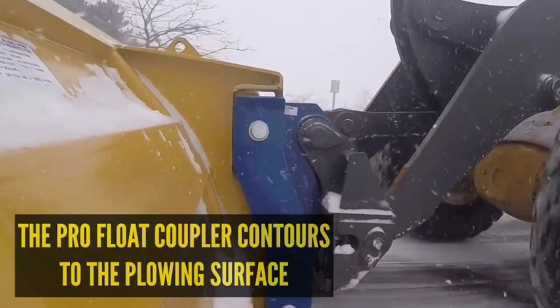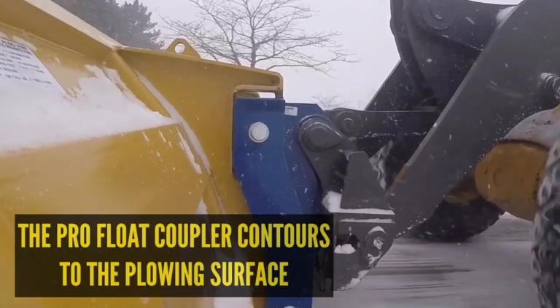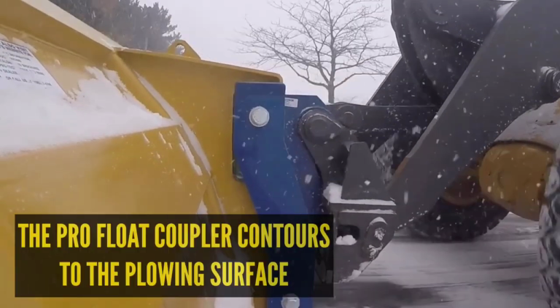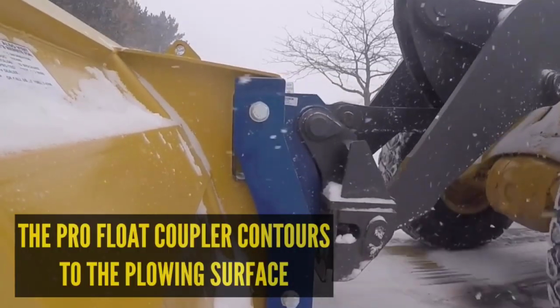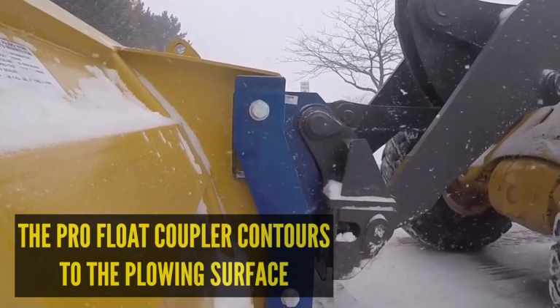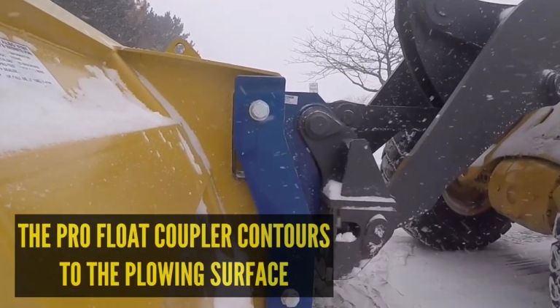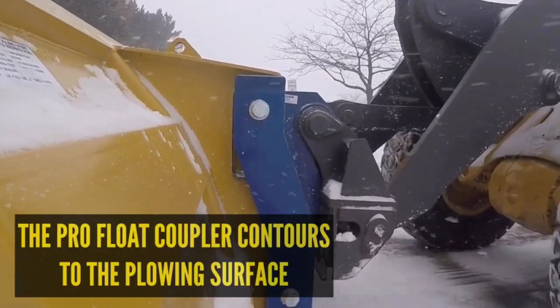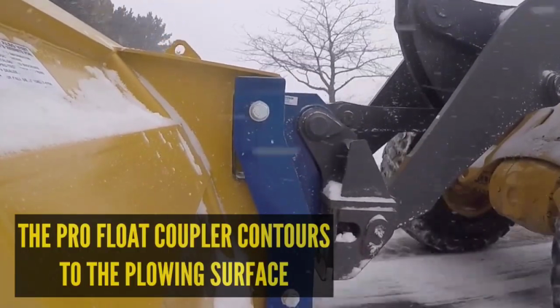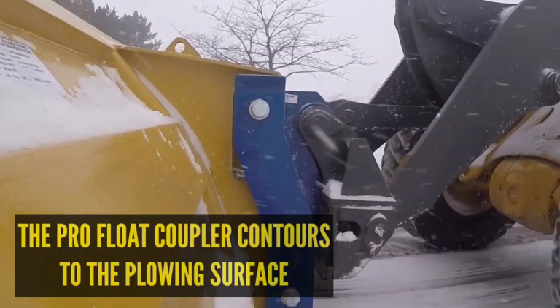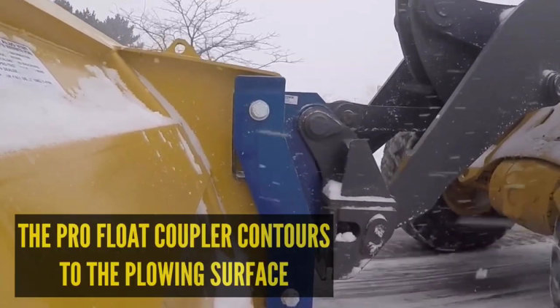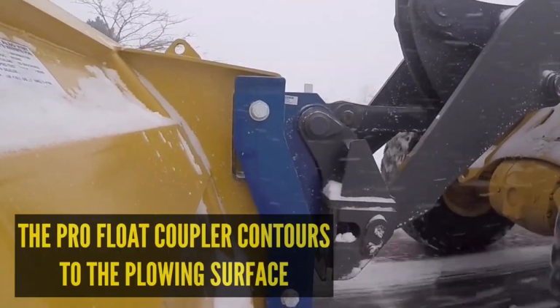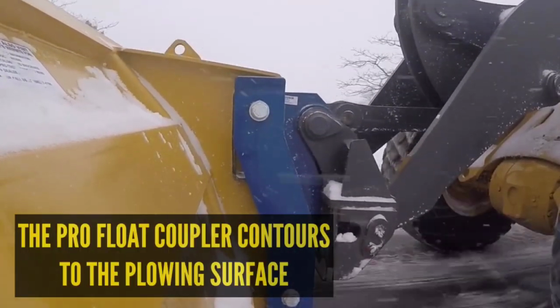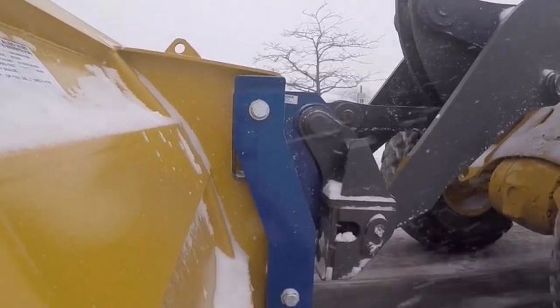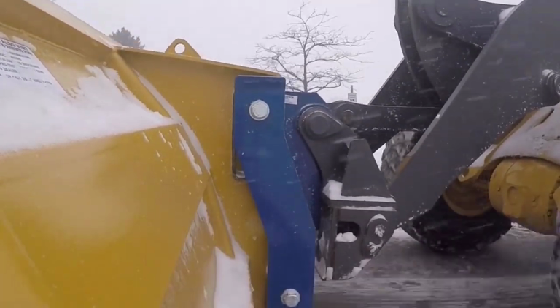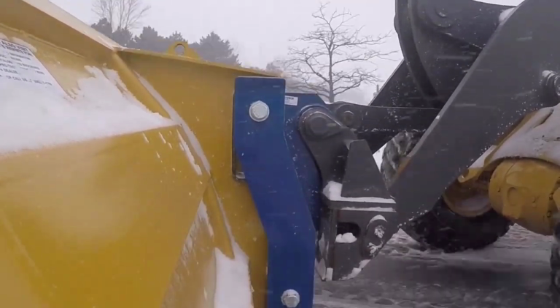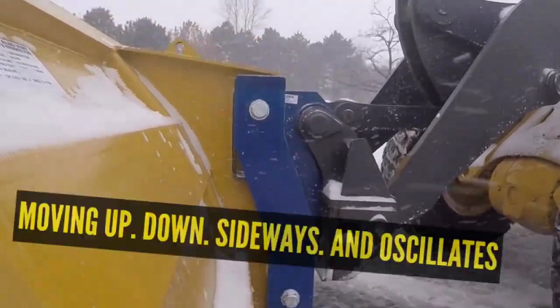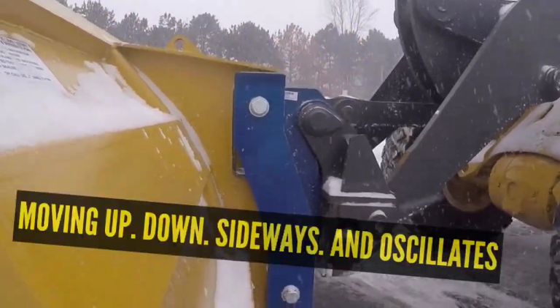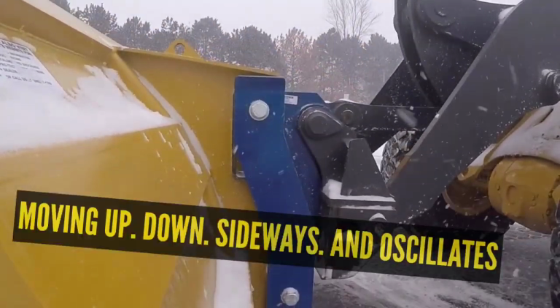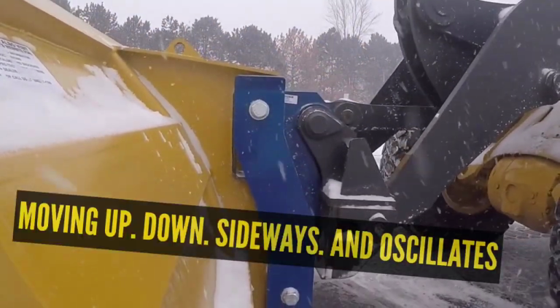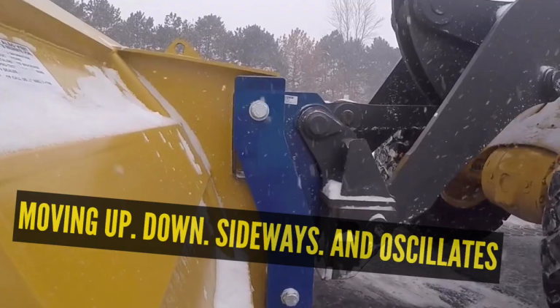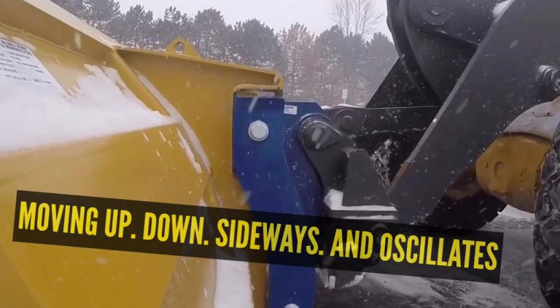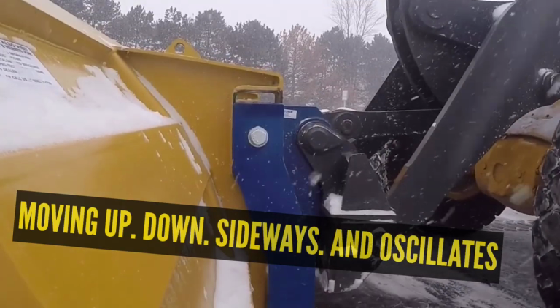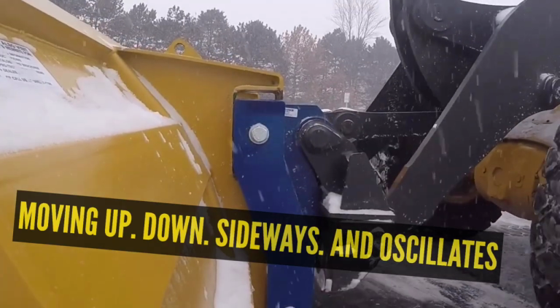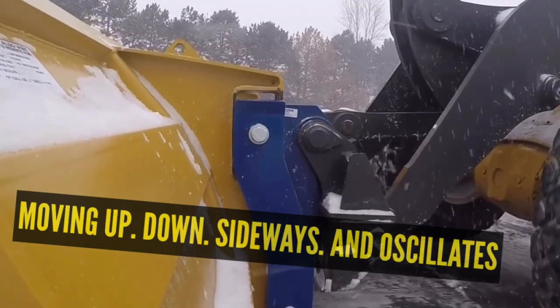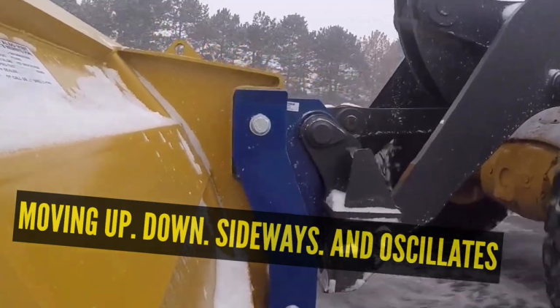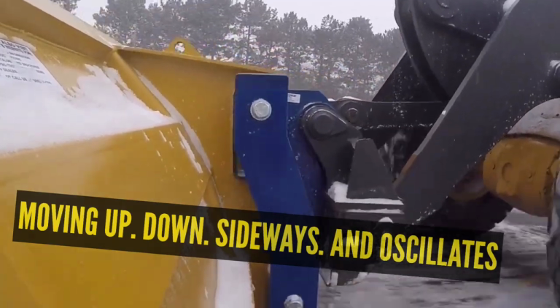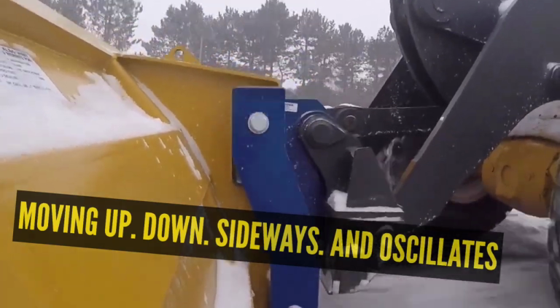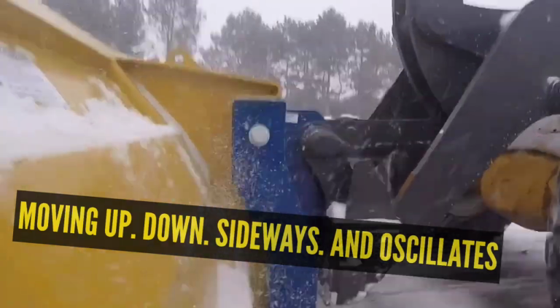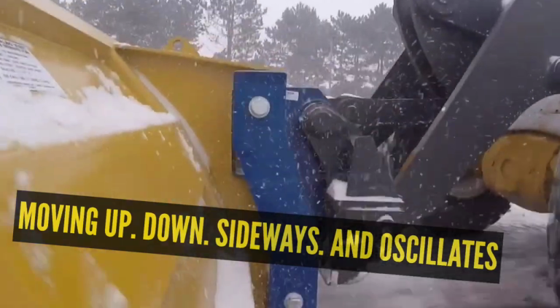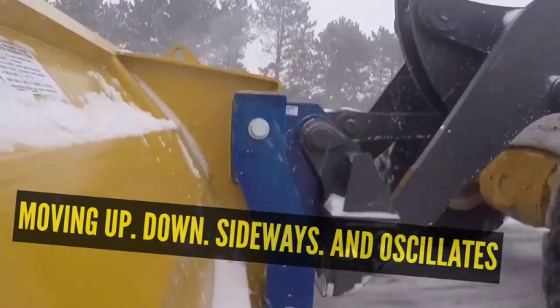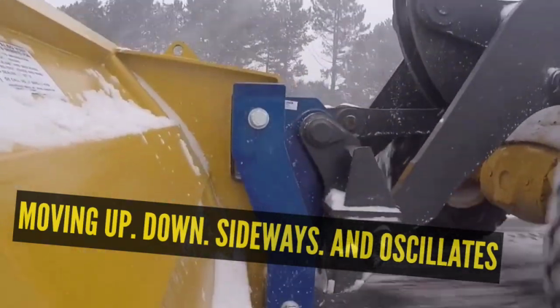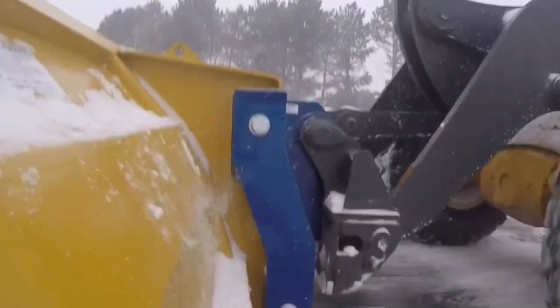Adjusting the shoes will just make it a one-man job. It'll go very fast — get out, make a quick adjustment, and they're back on their way scraping well.